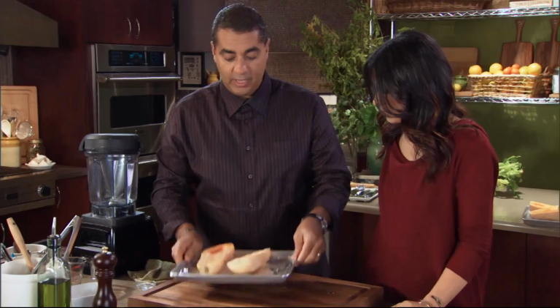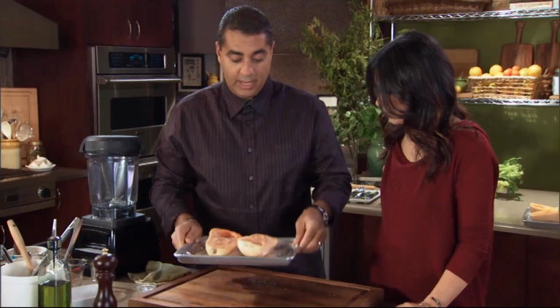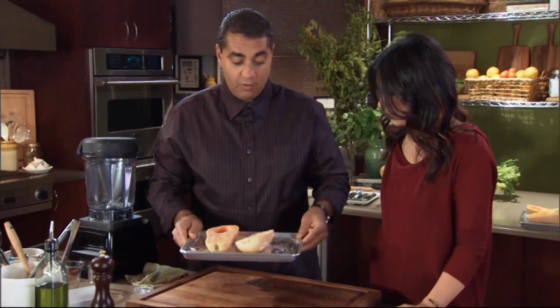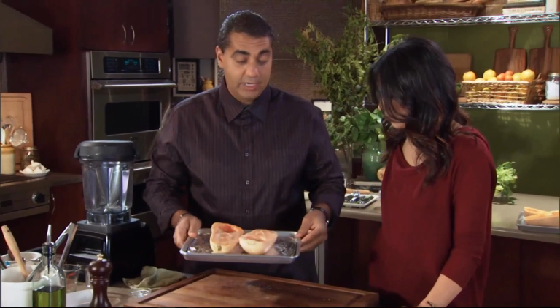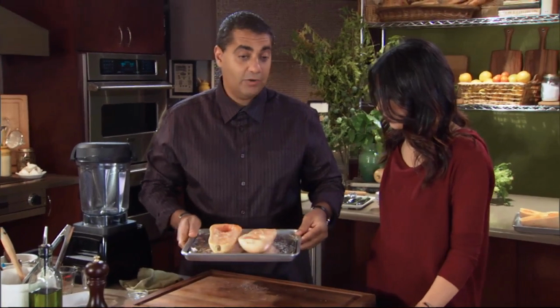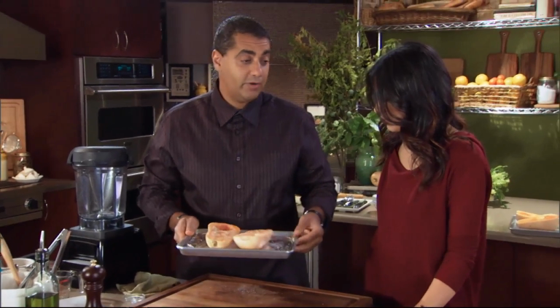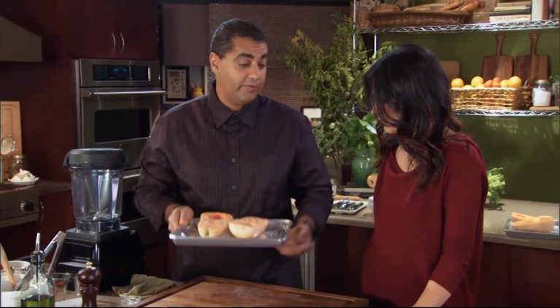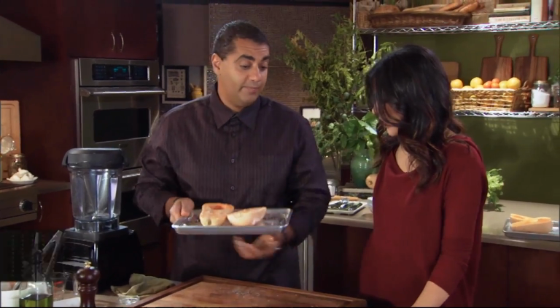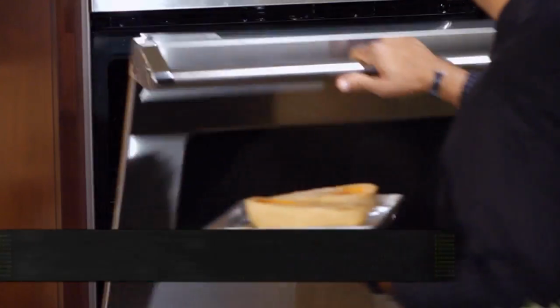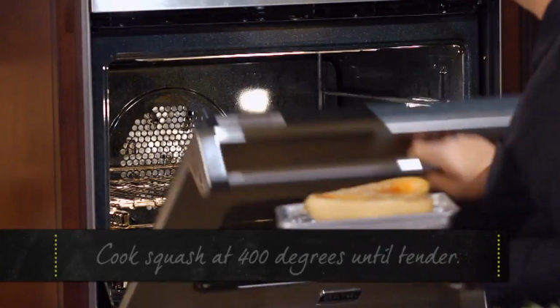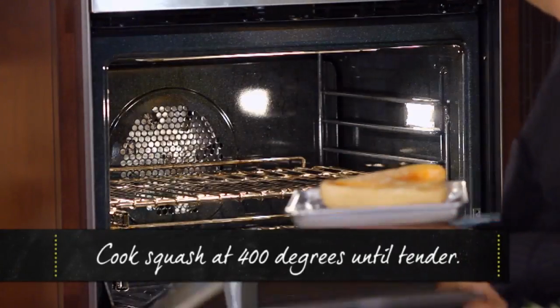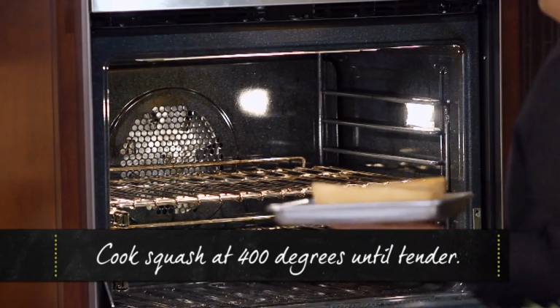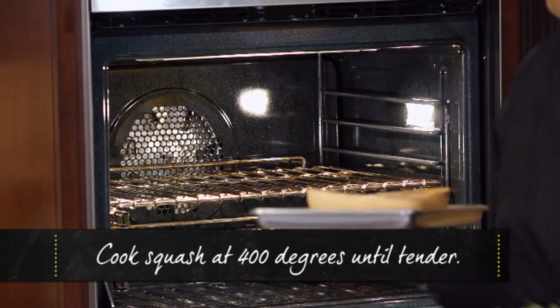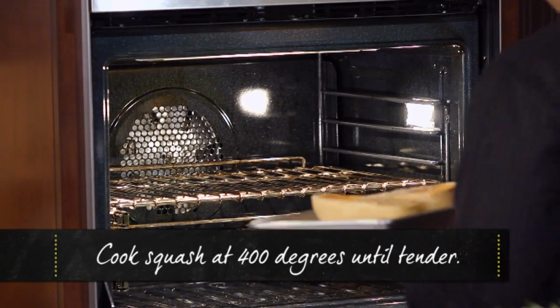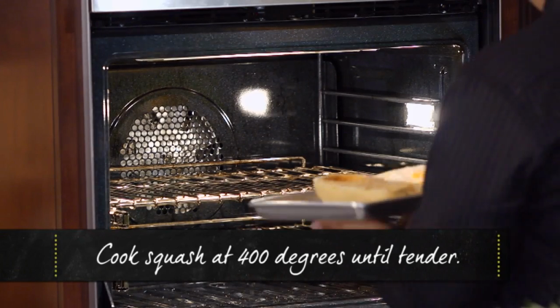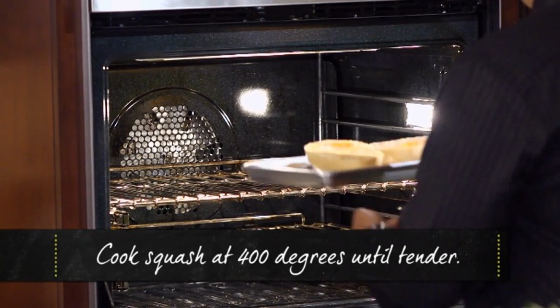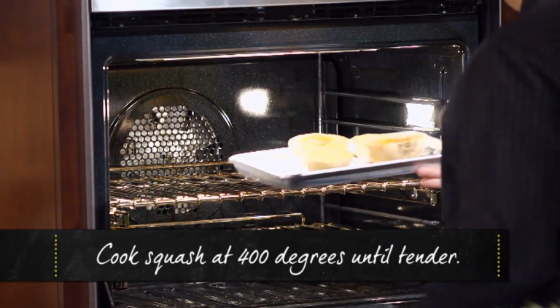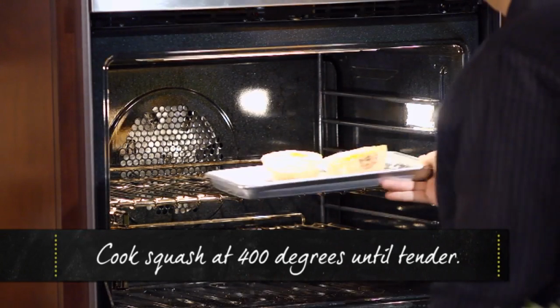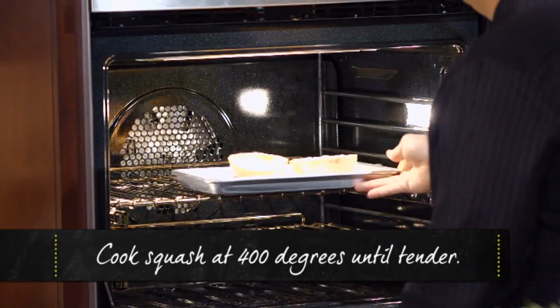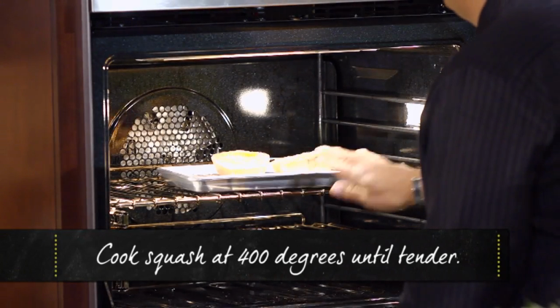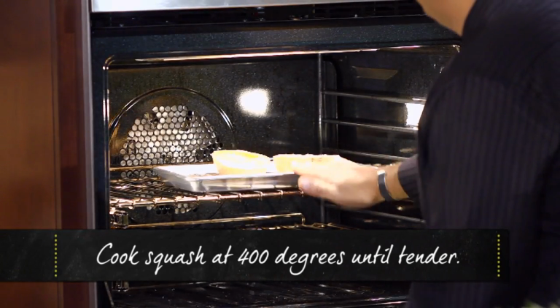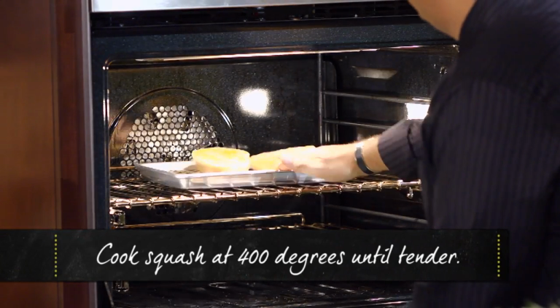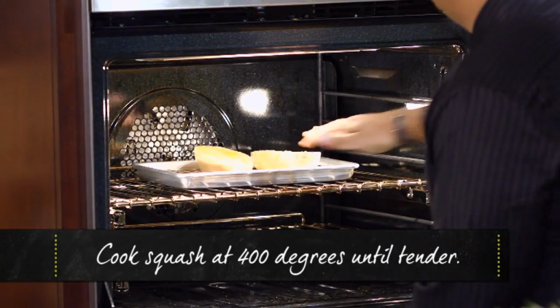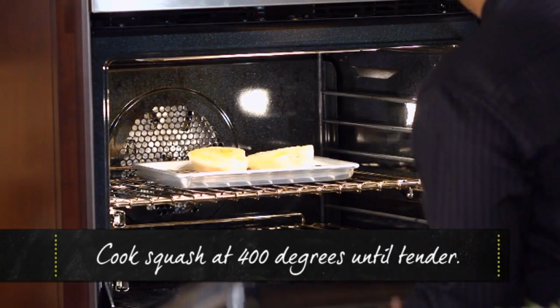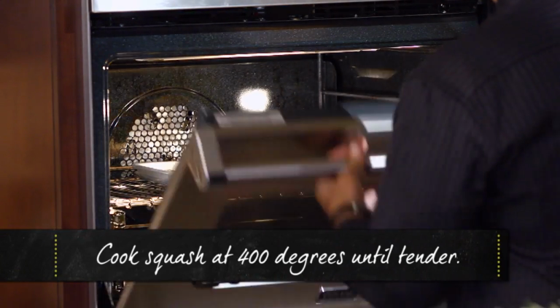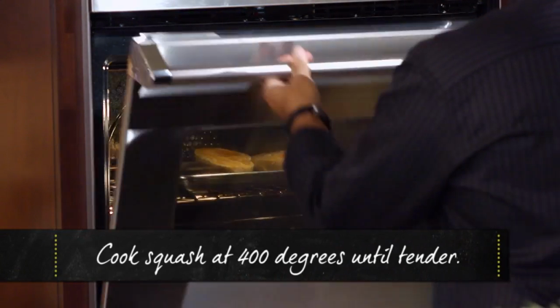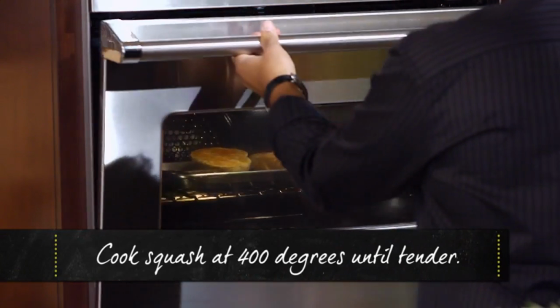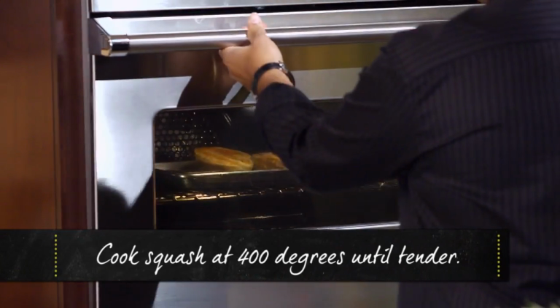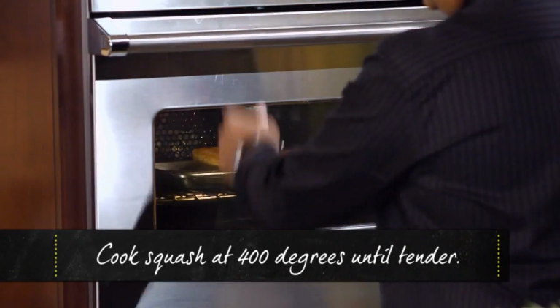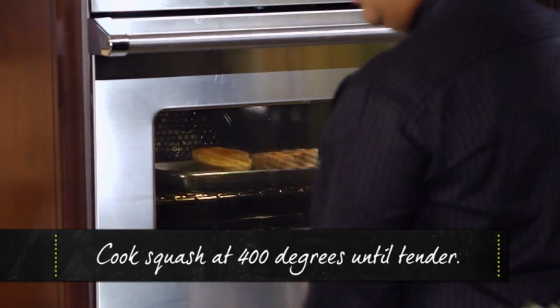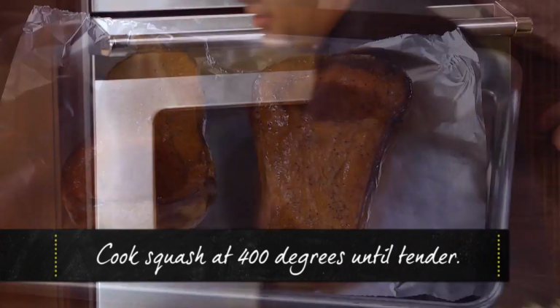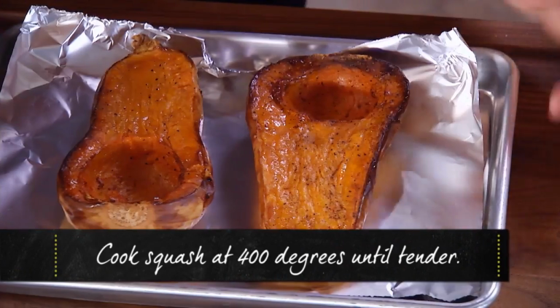And then we're ready to go into our oven until it's tender. This one we're gonna let you test with a fork, and I'm gonna make you use the little cake tester.